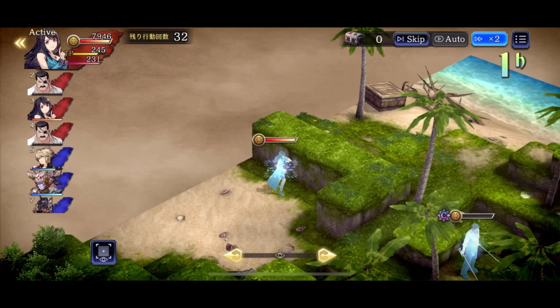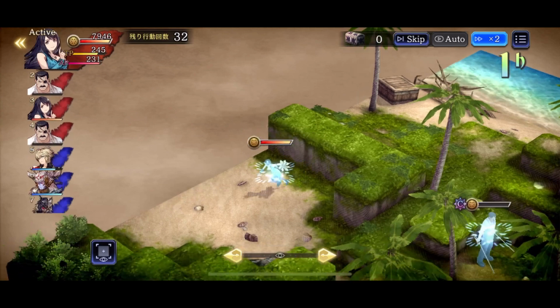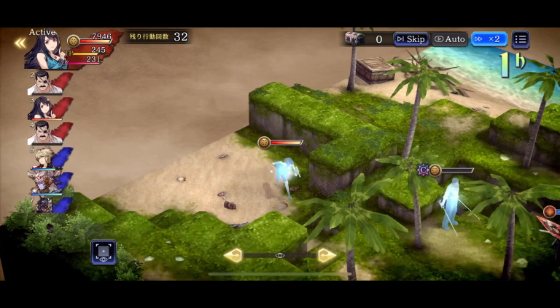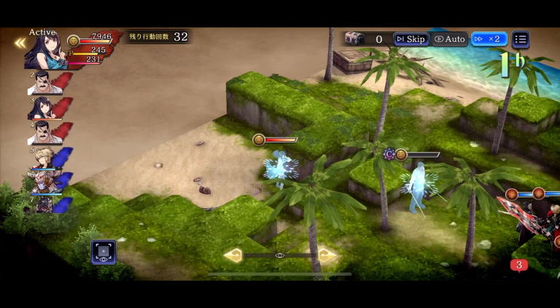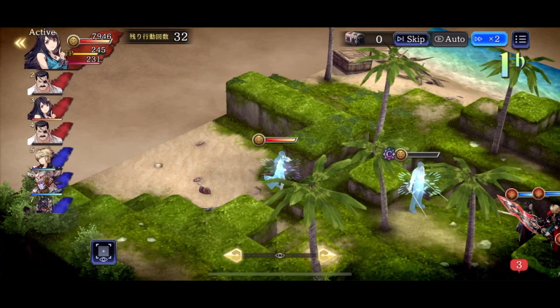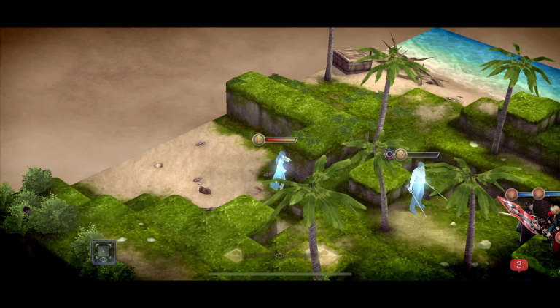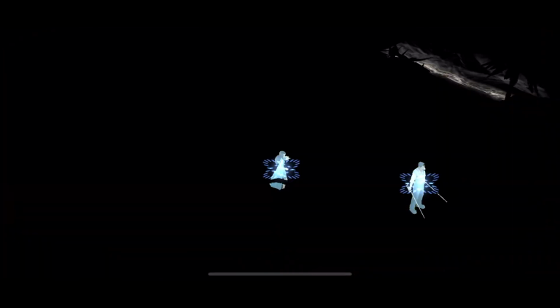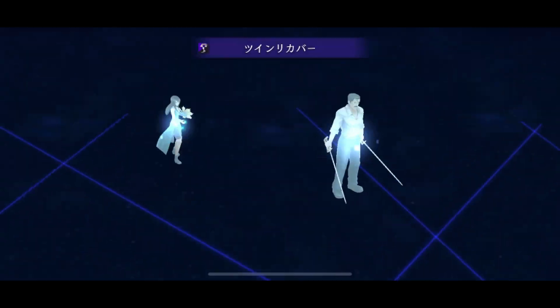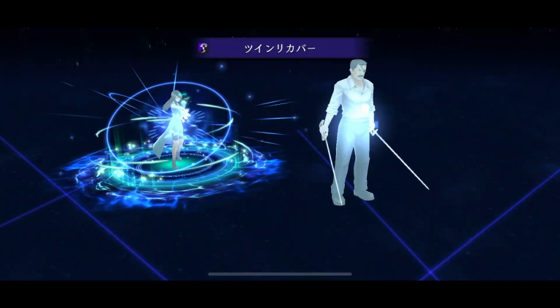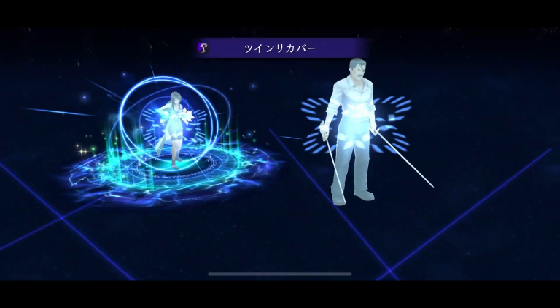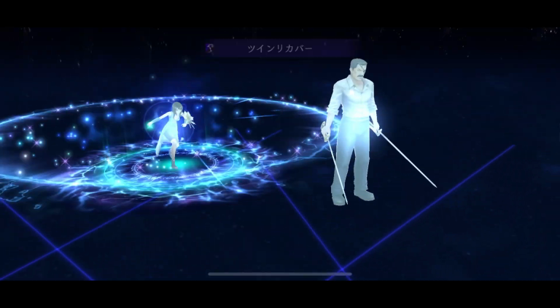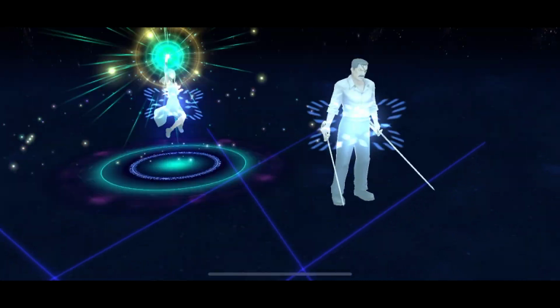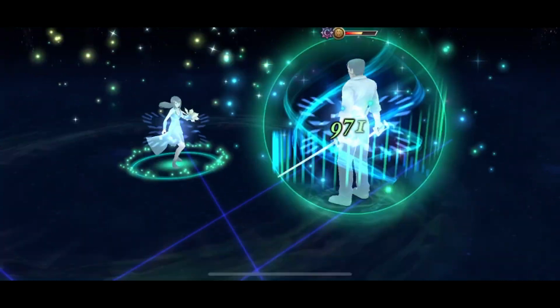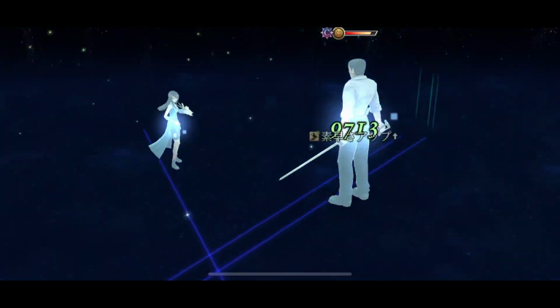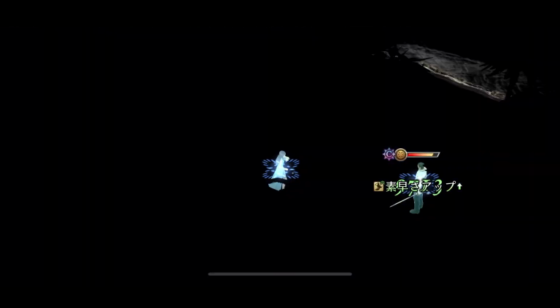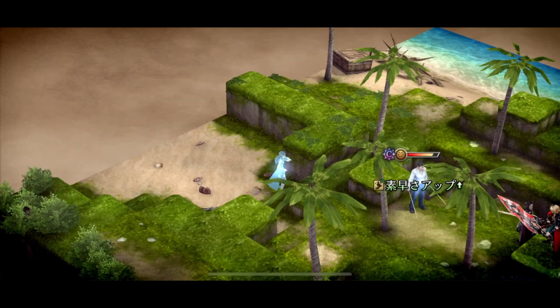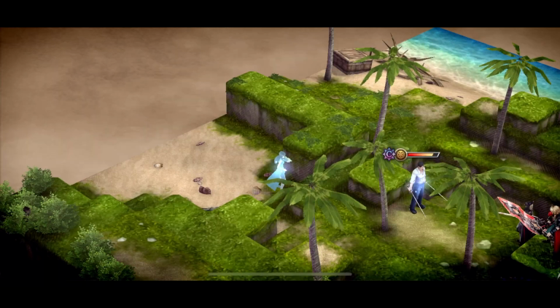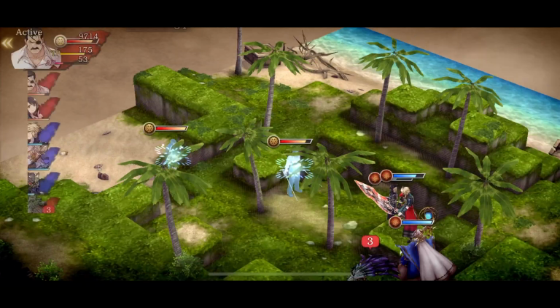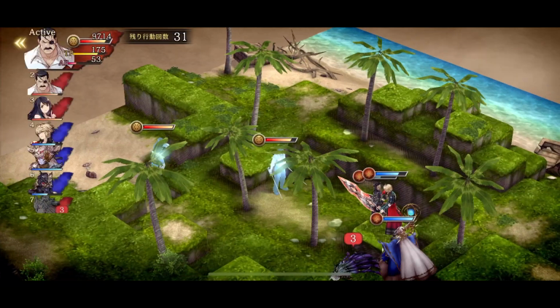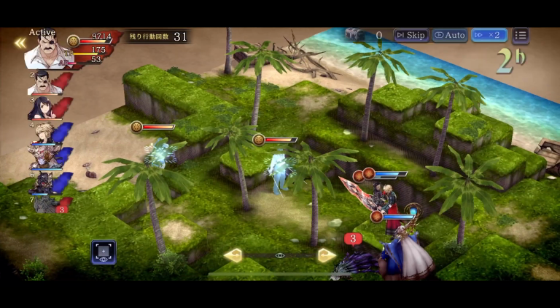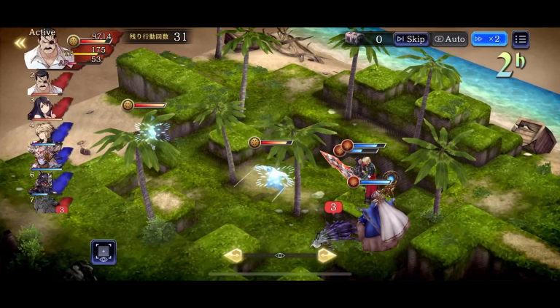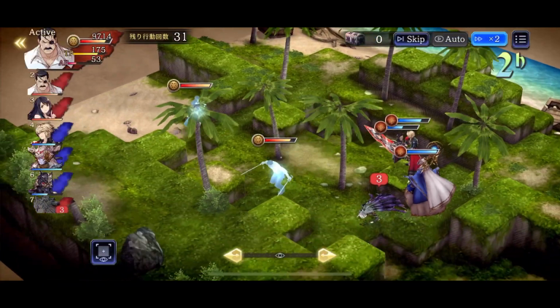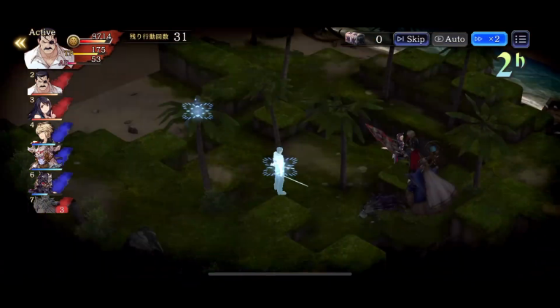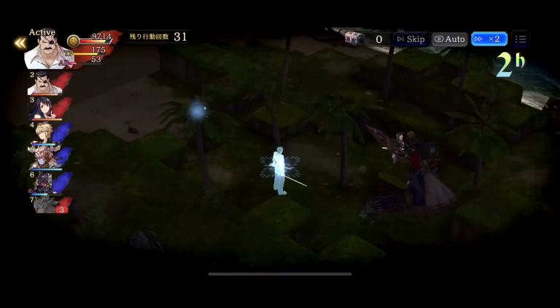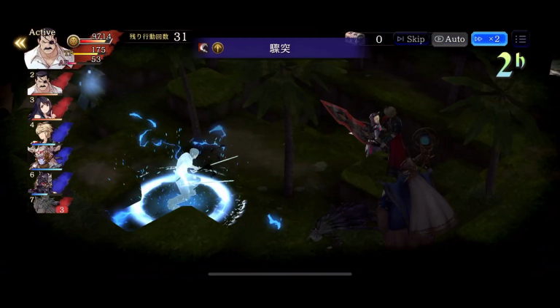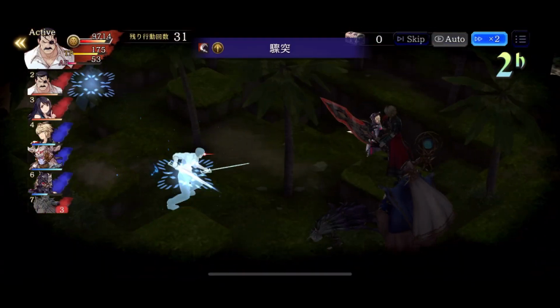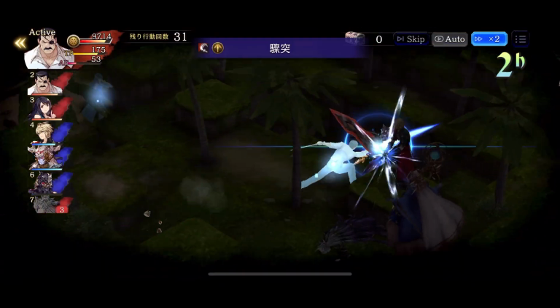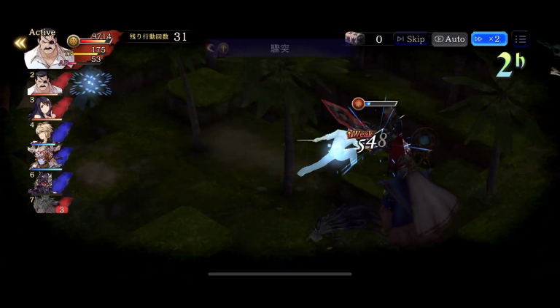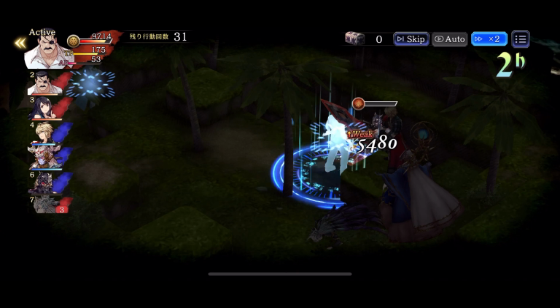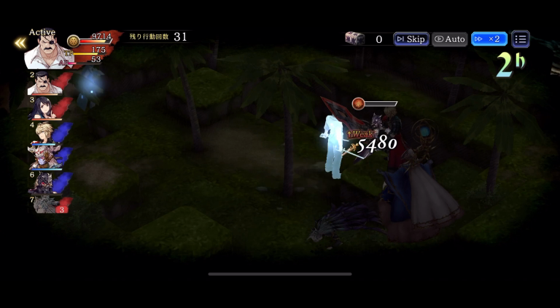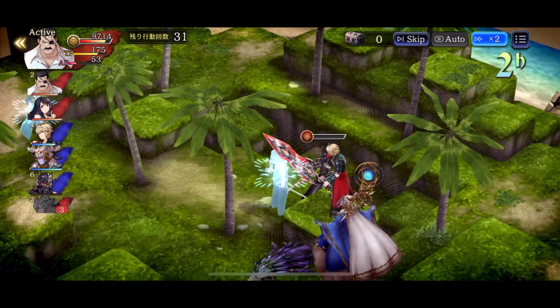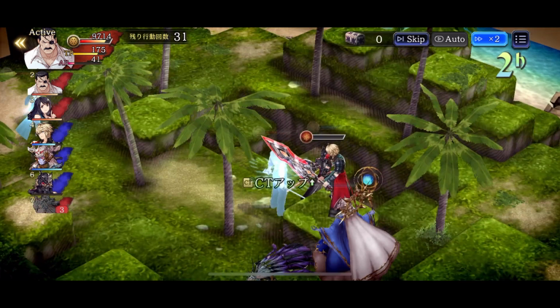Twin Heal from Rinoa — recover HP Large and Agility up 25% for 3 turns.